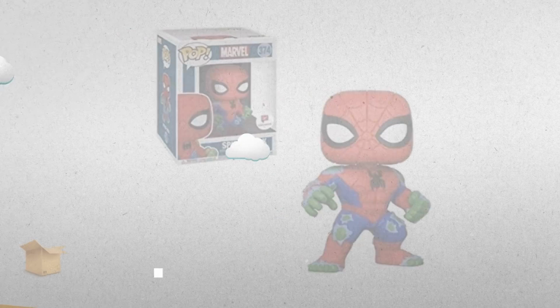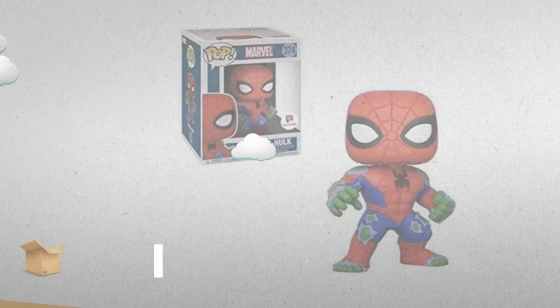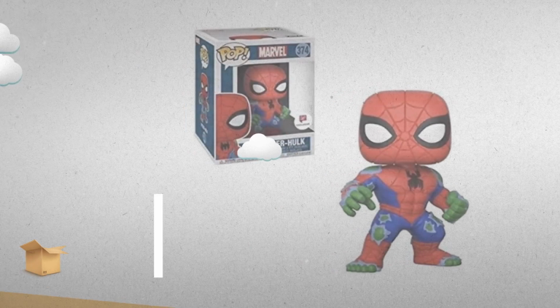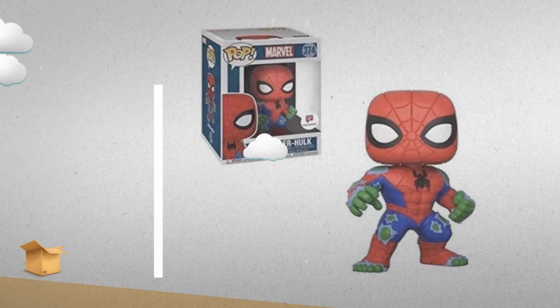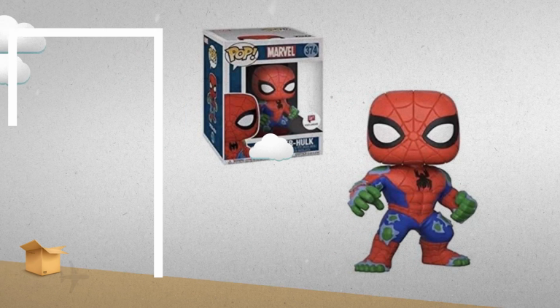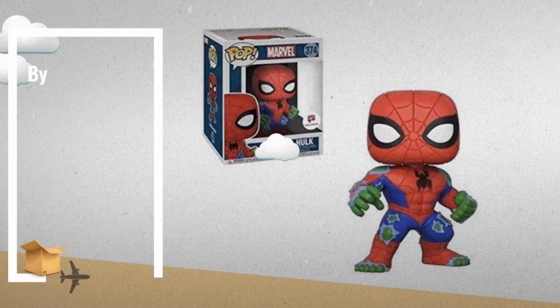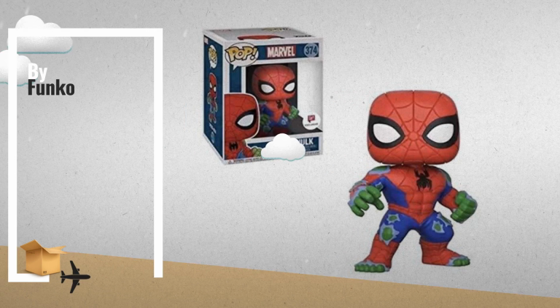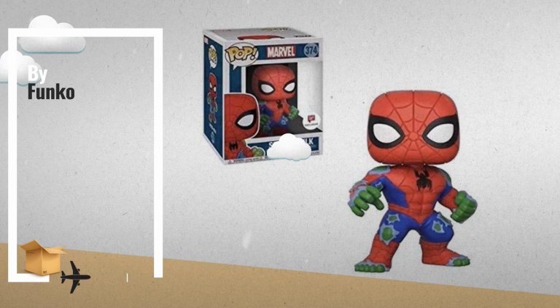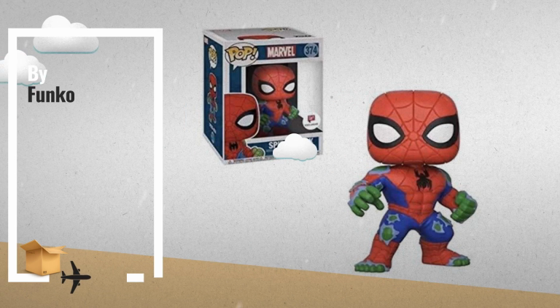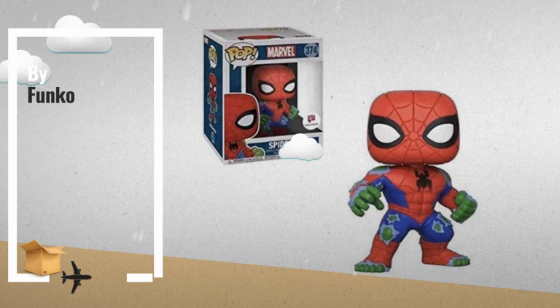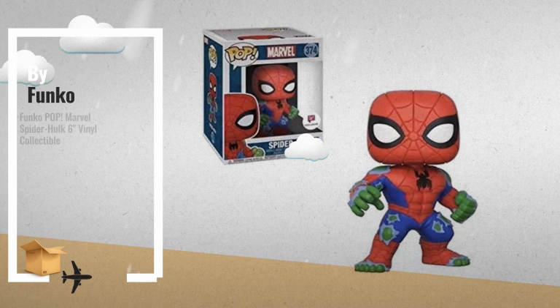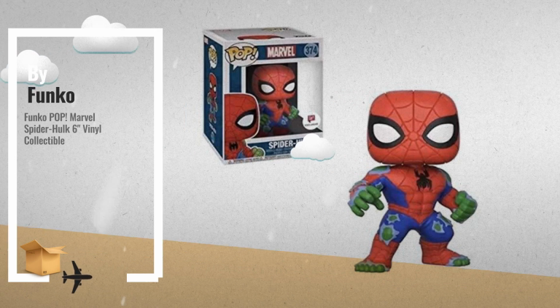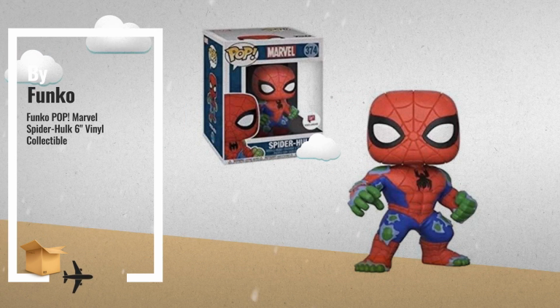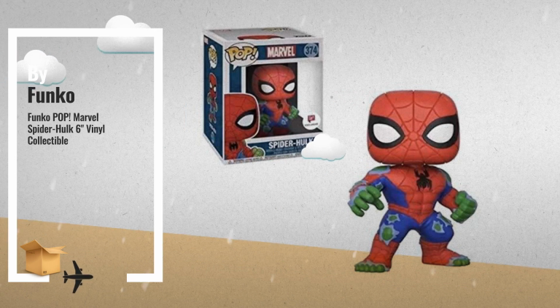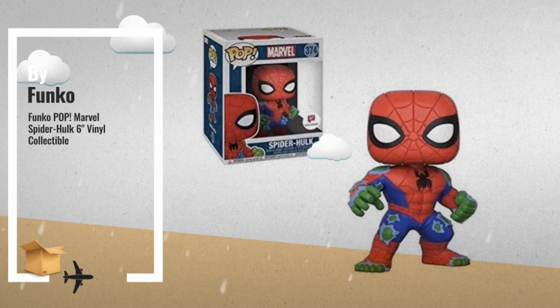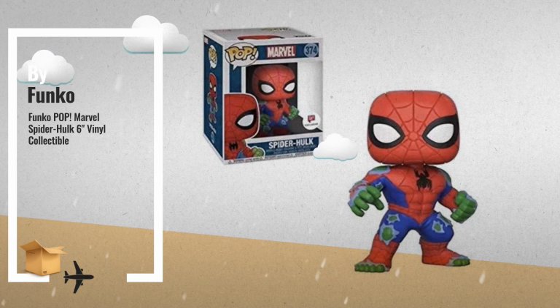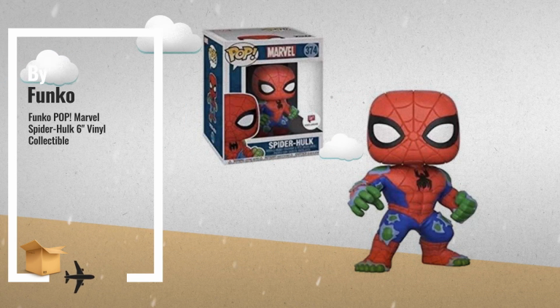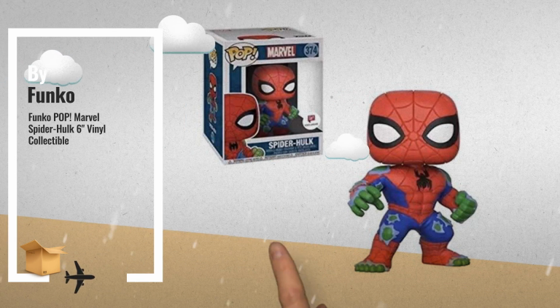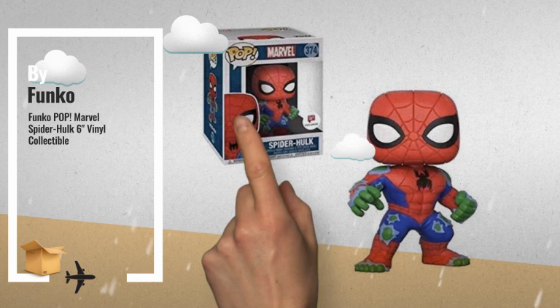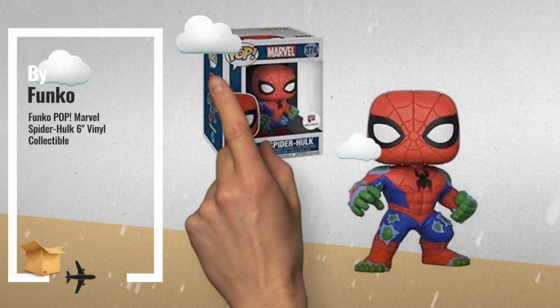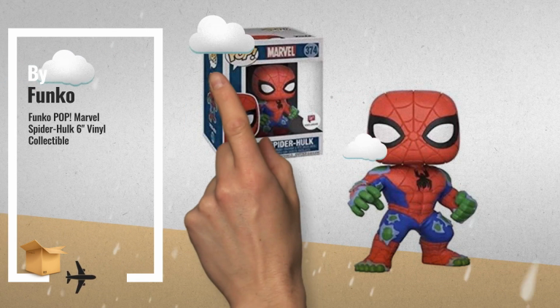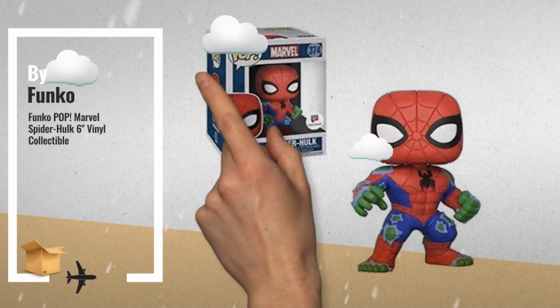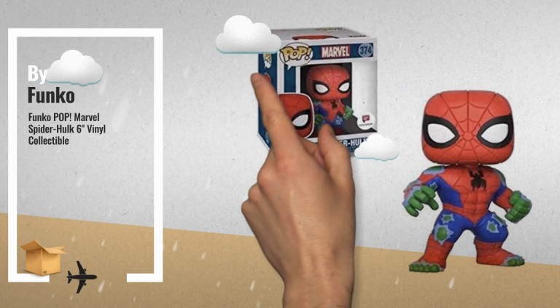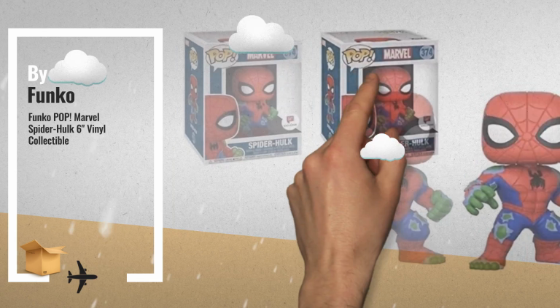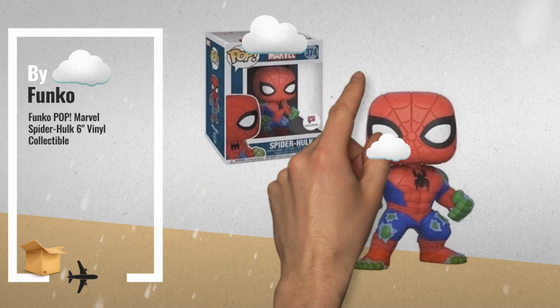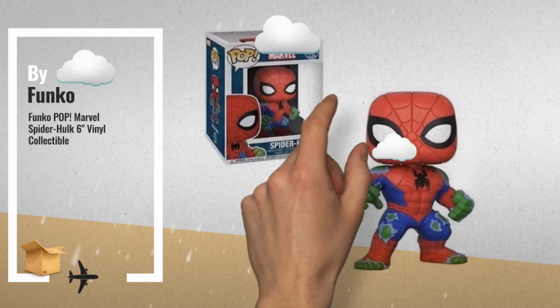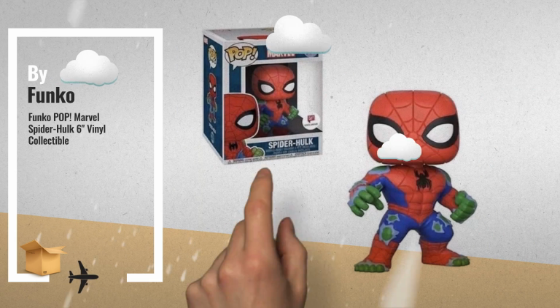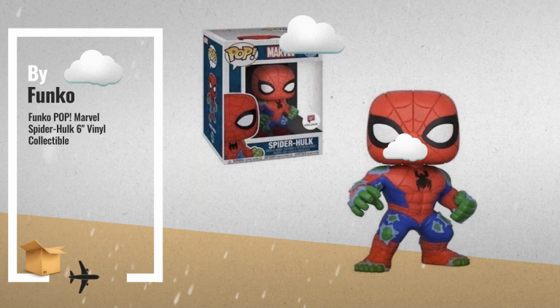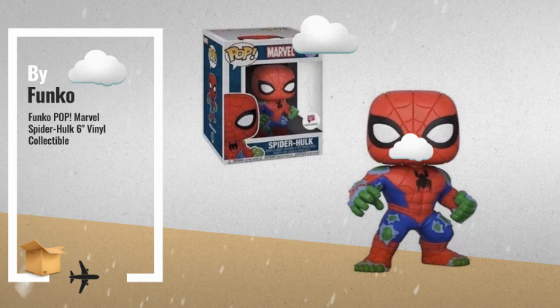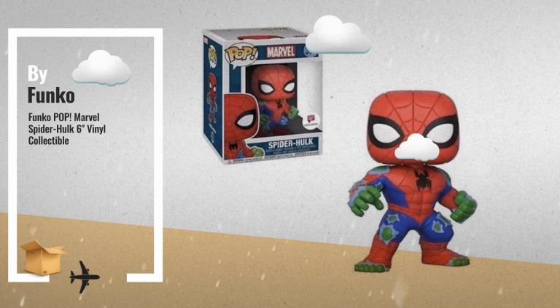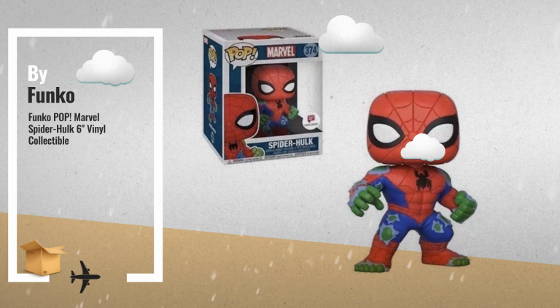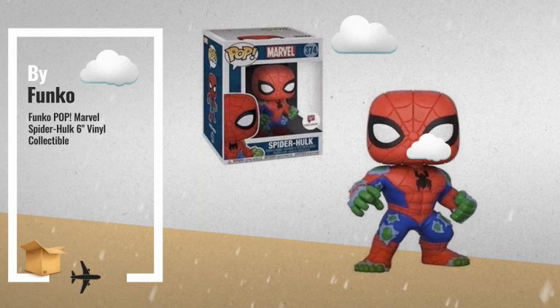Number 2: Funko Pop Marvel Spider-Hulk 6-inch vinyl collectible, another great product by Funko.